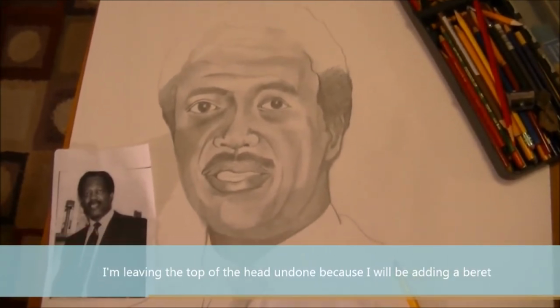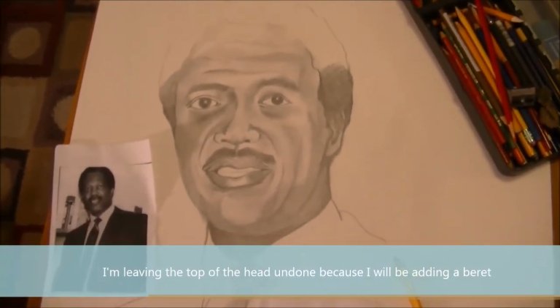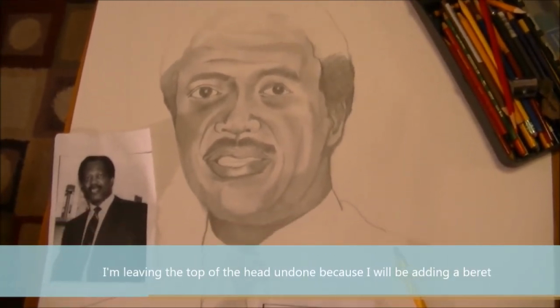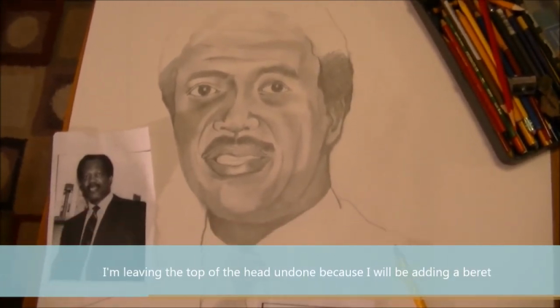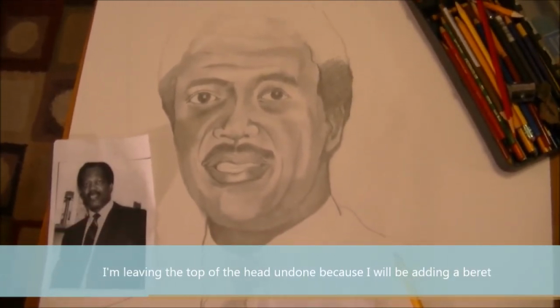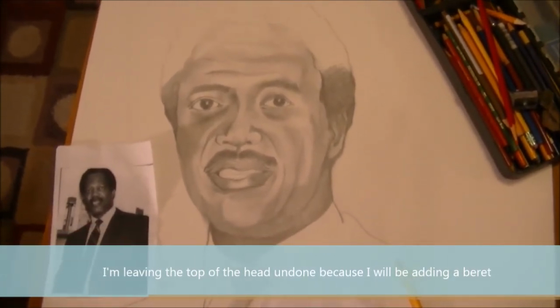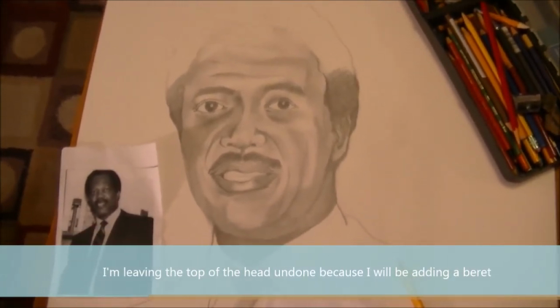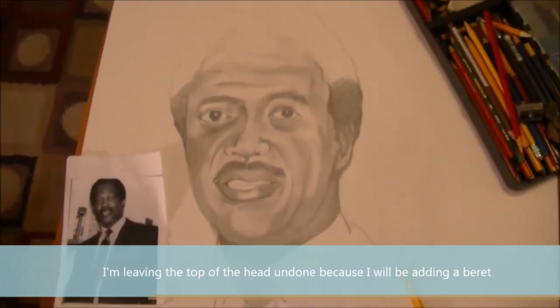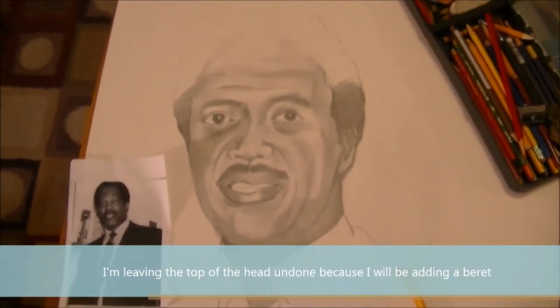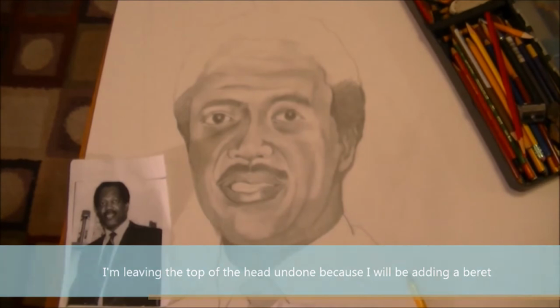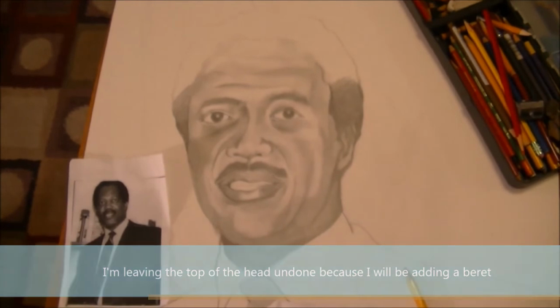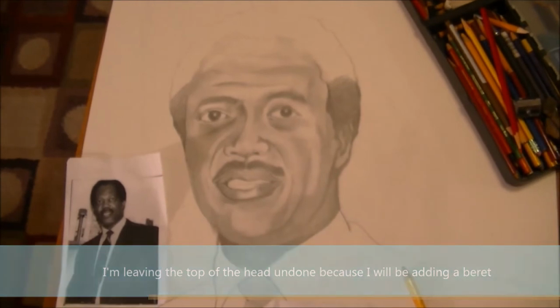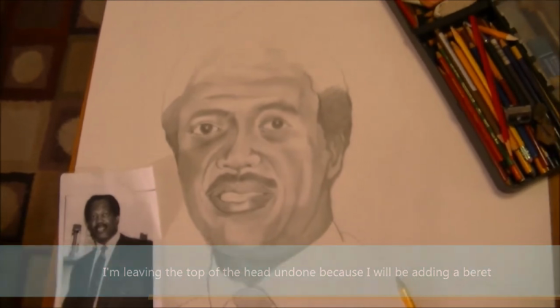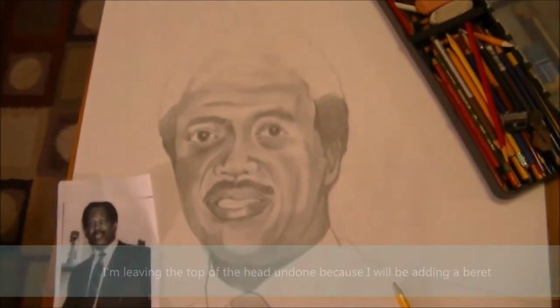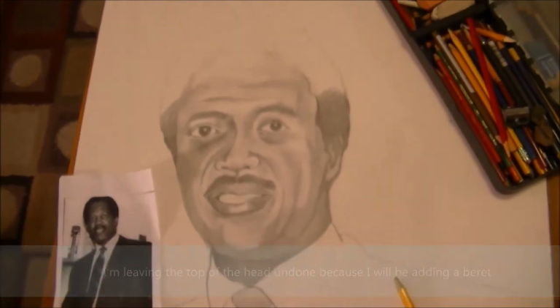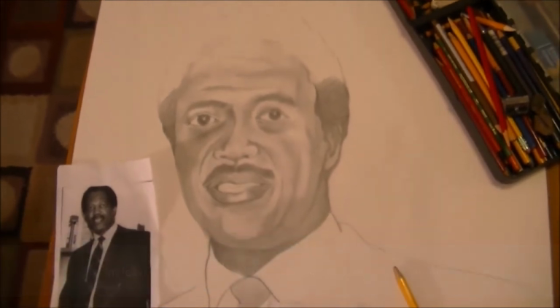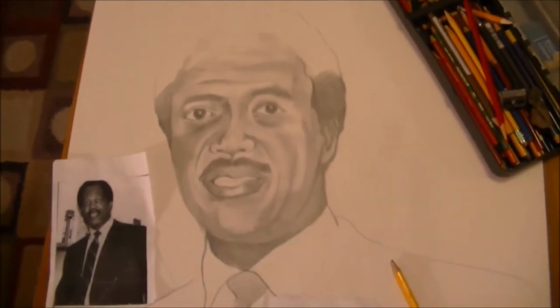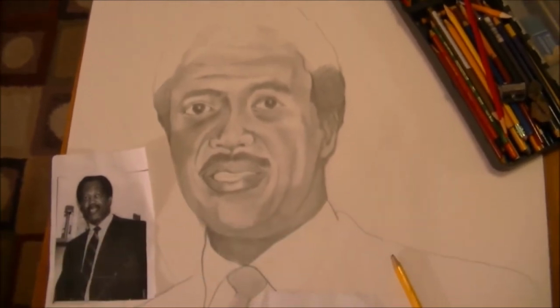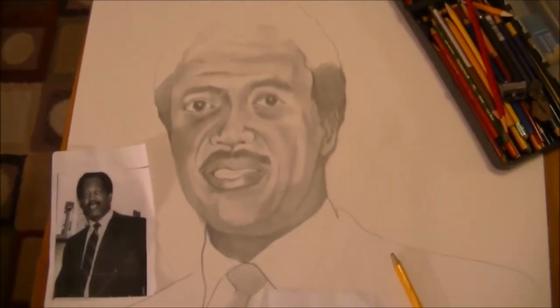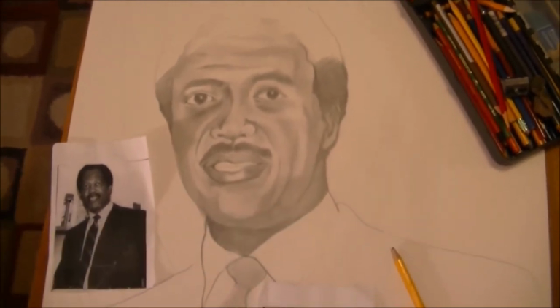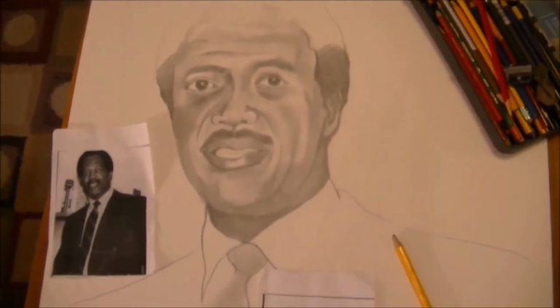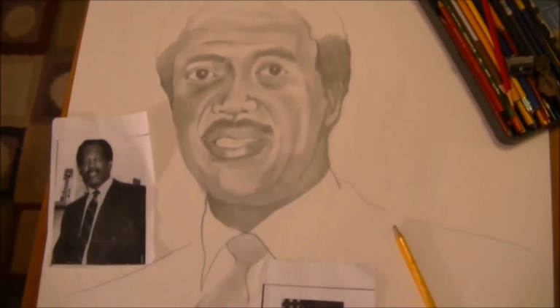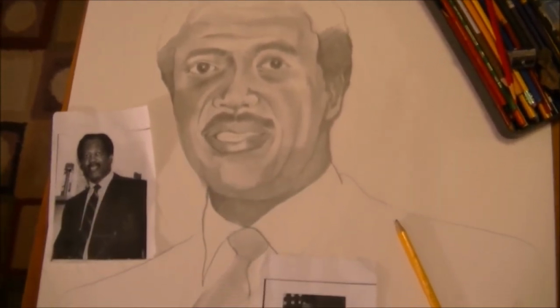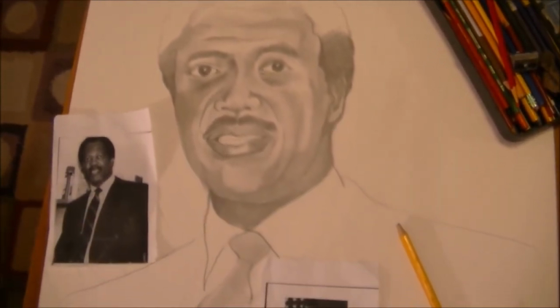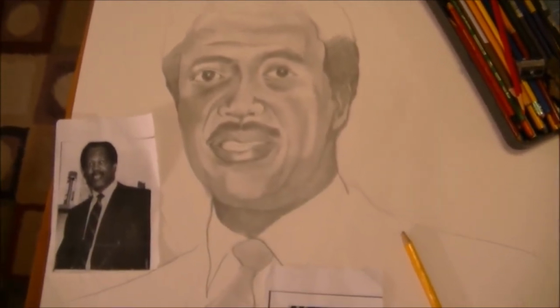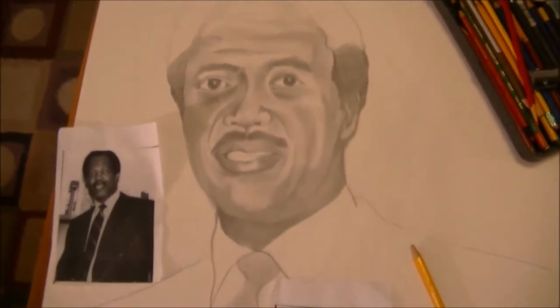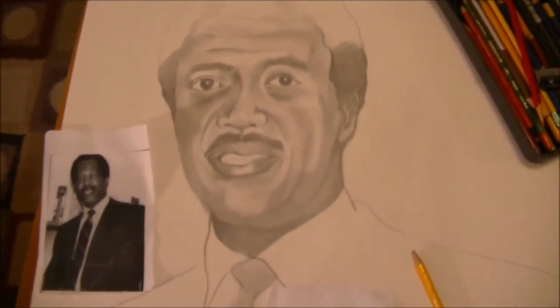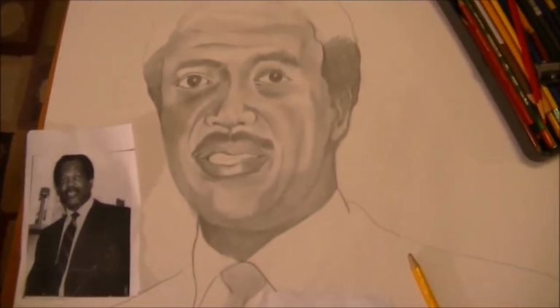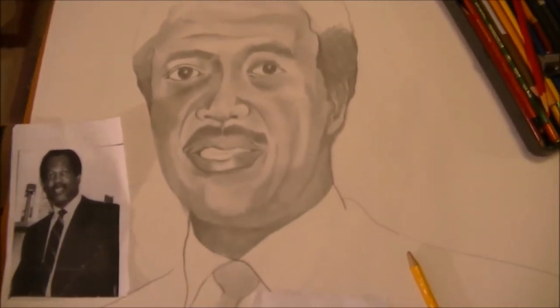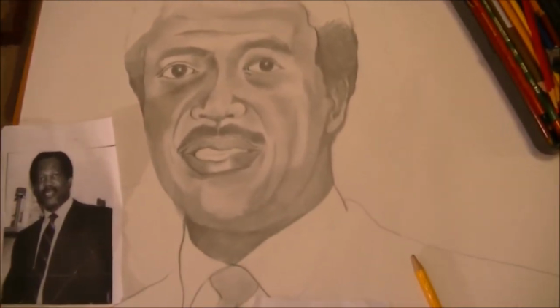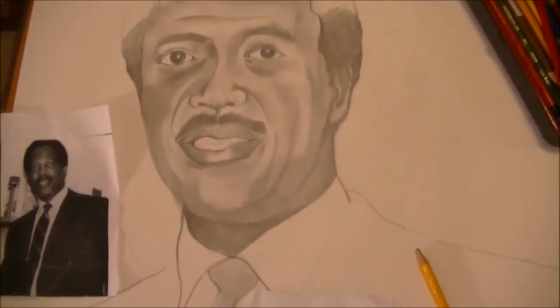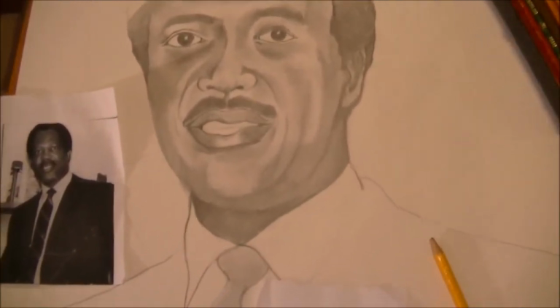With the technique I'm using — it's called an oil wash technique — you're going to see the image.